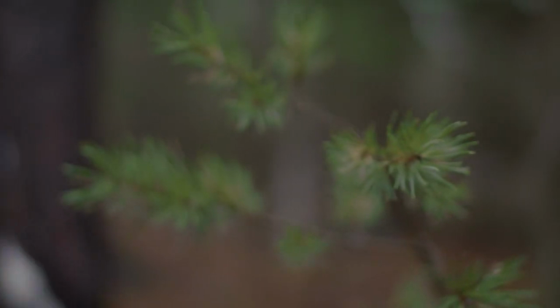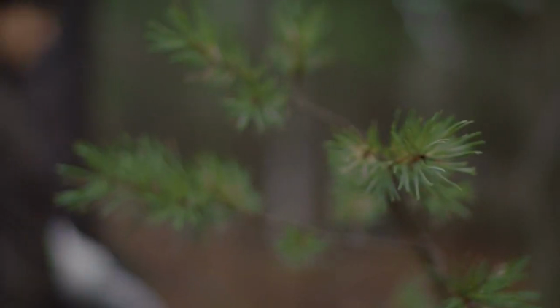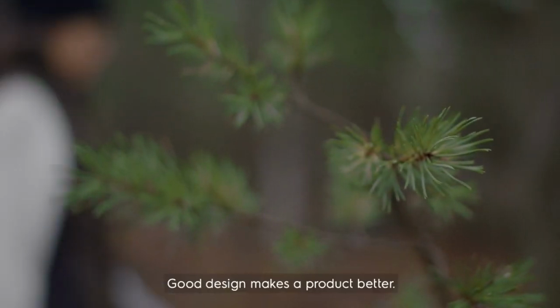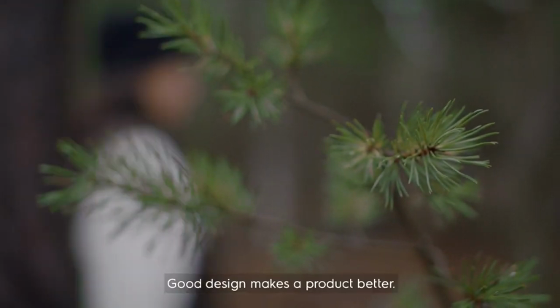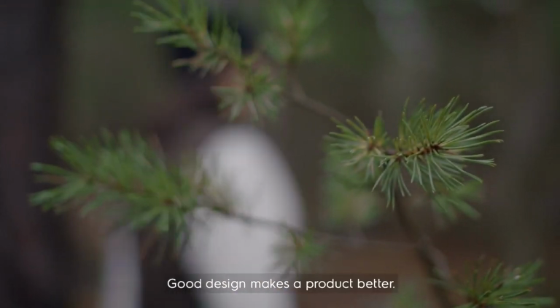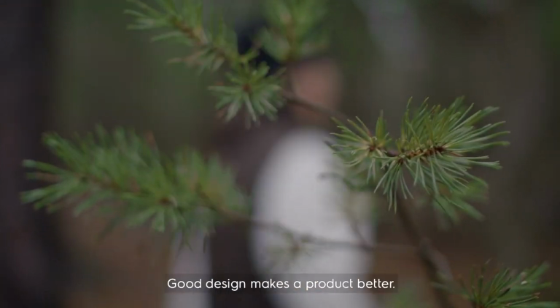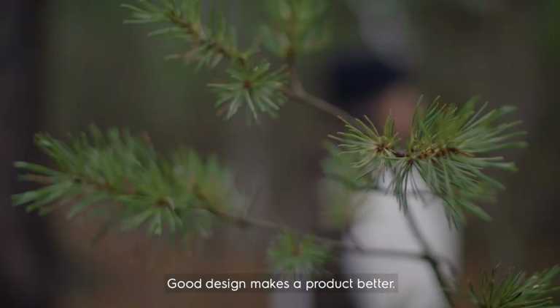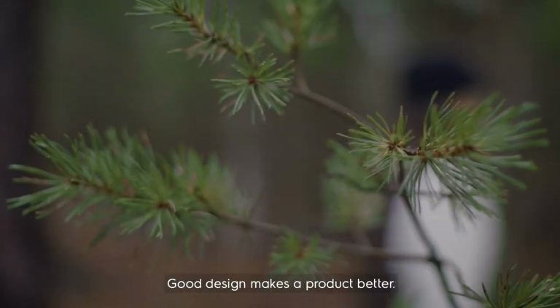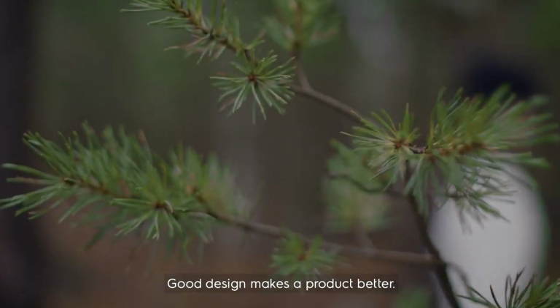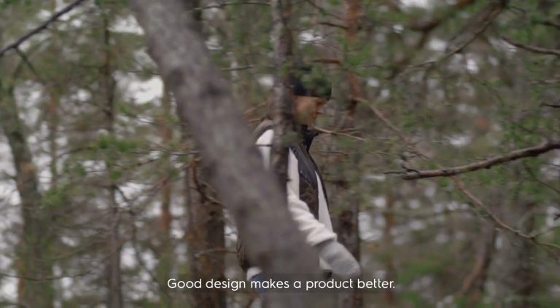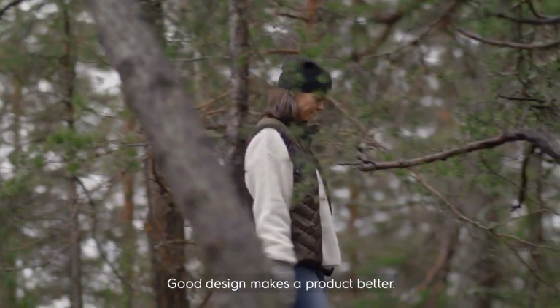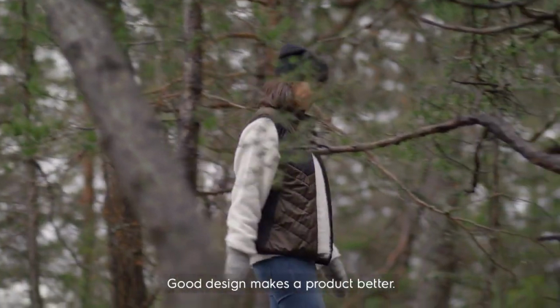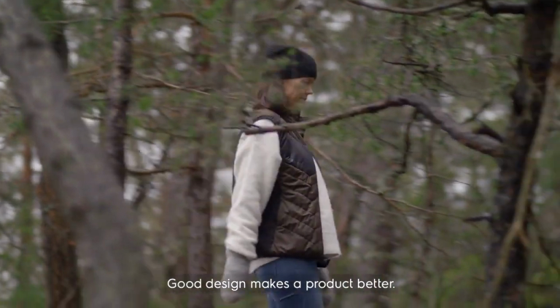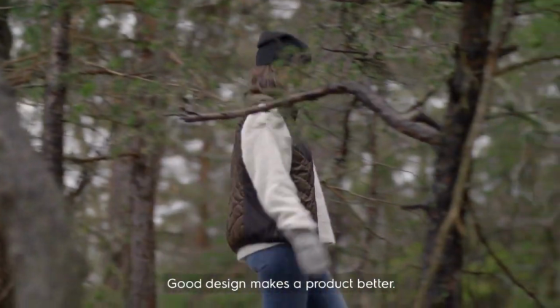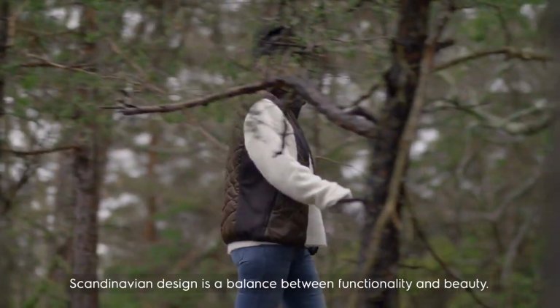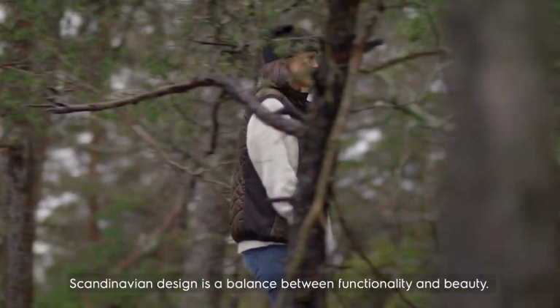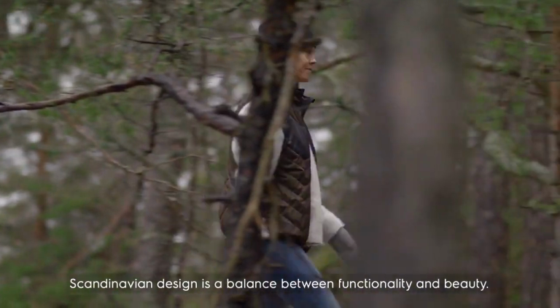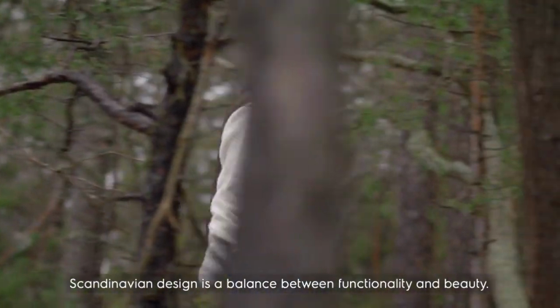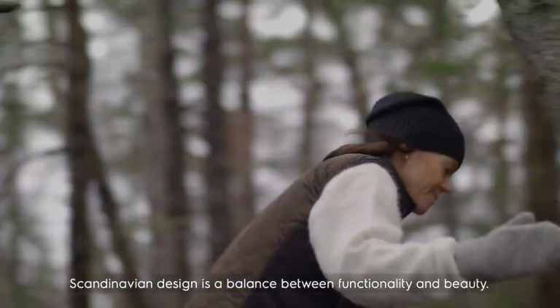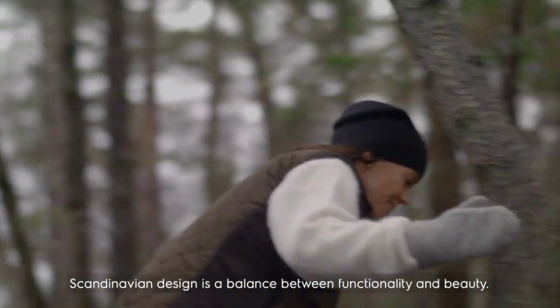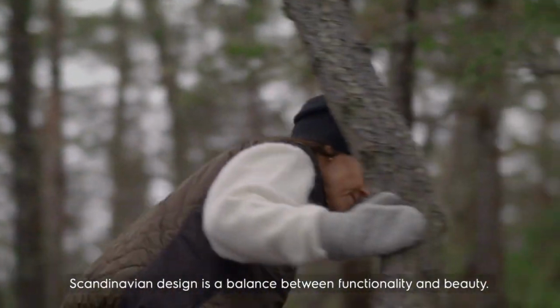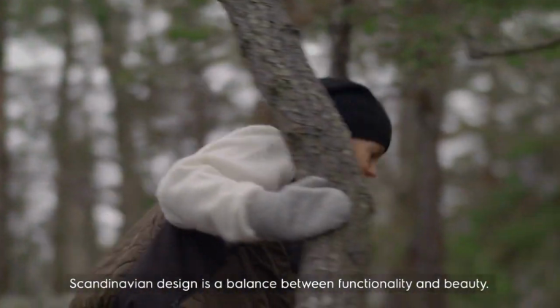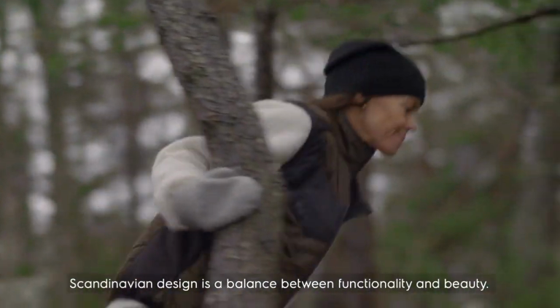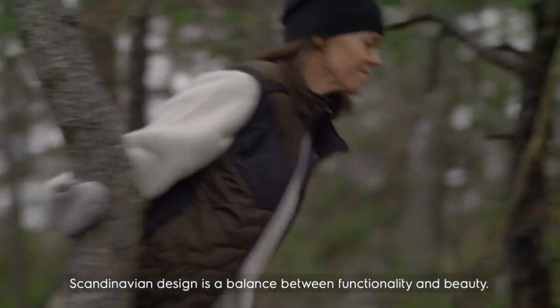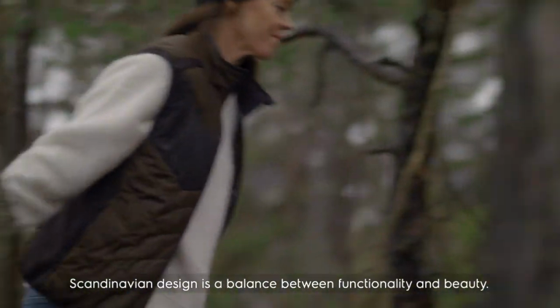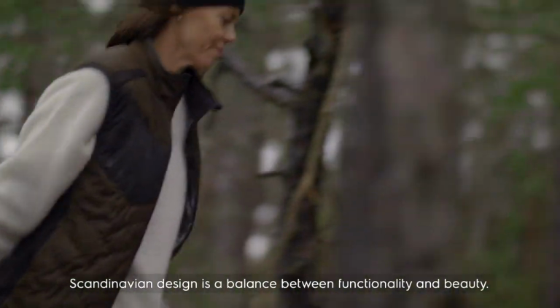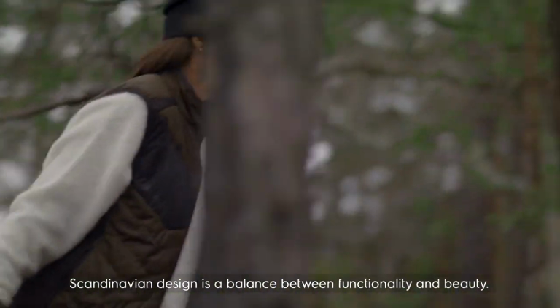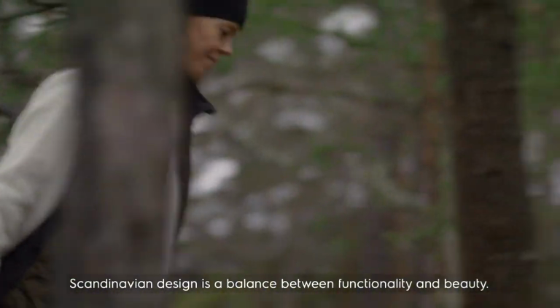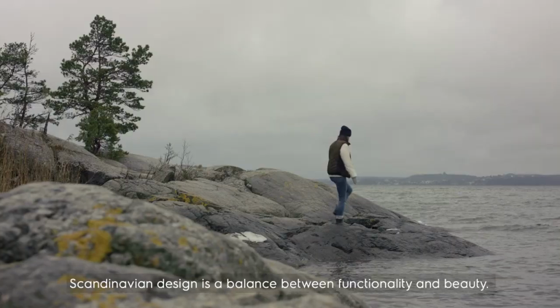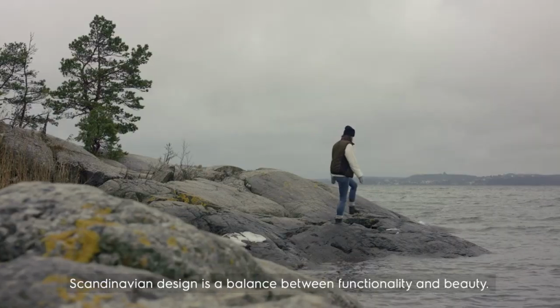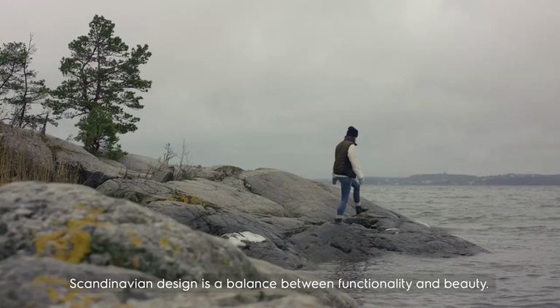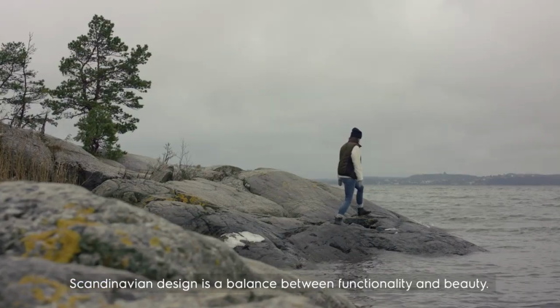Good design makes a product better. Scandinavian design is a balance between functionality and beauty.